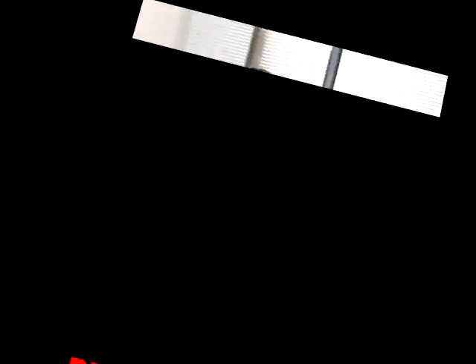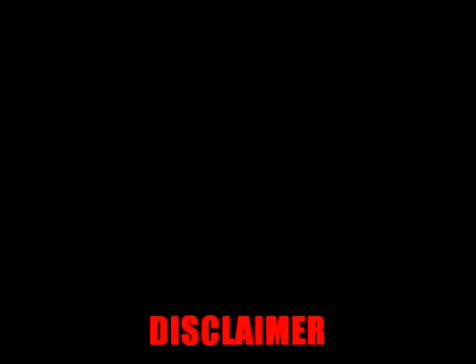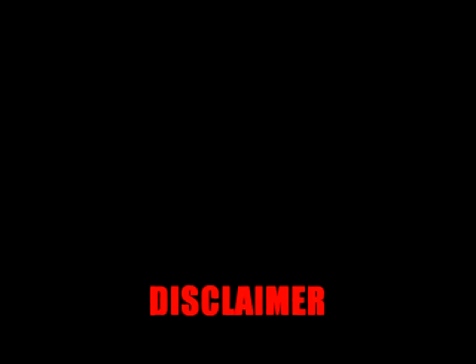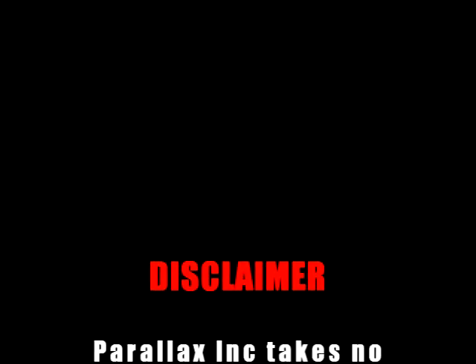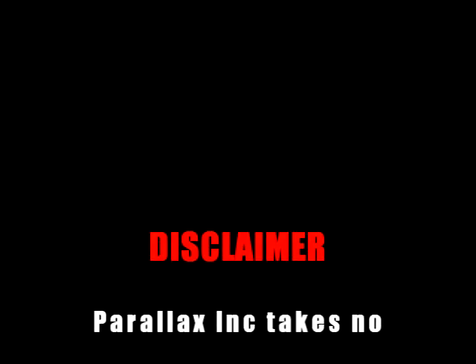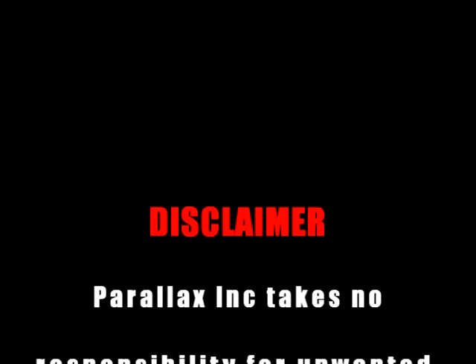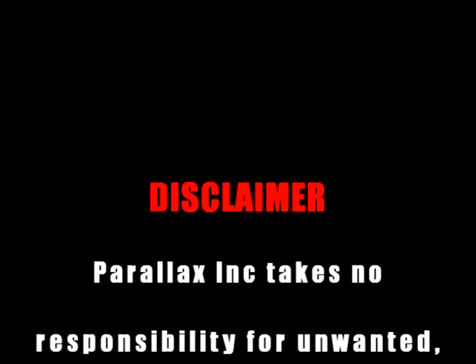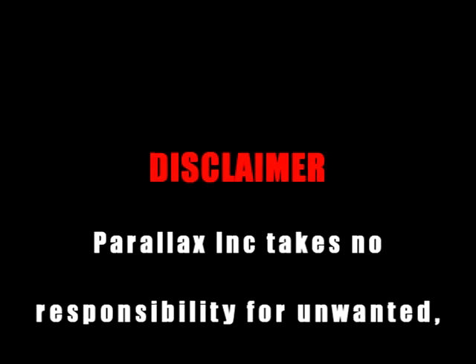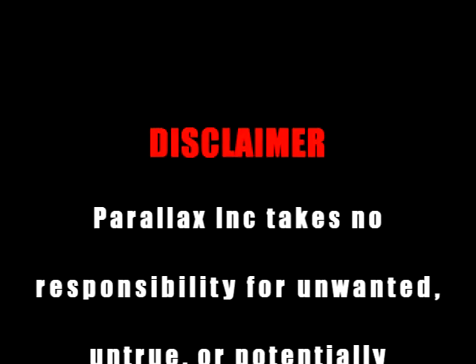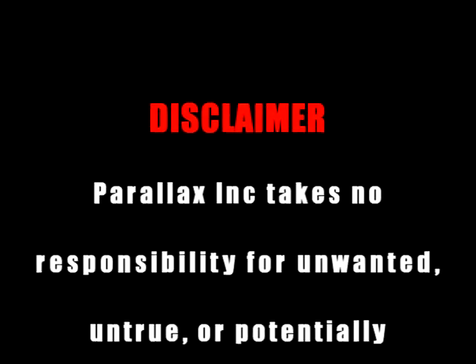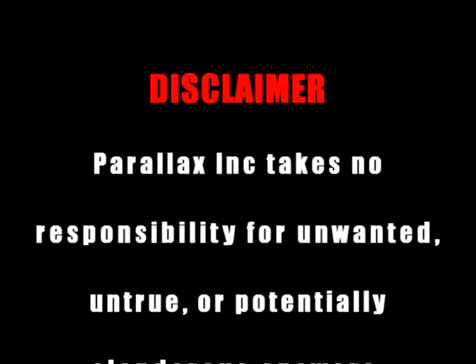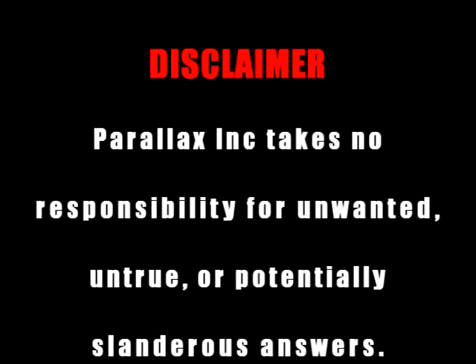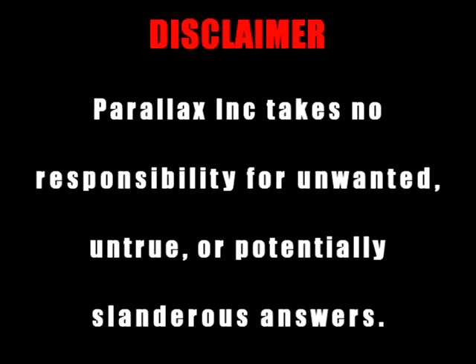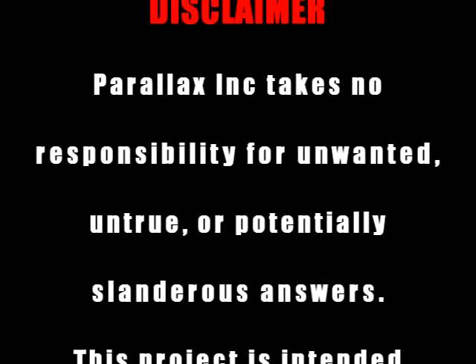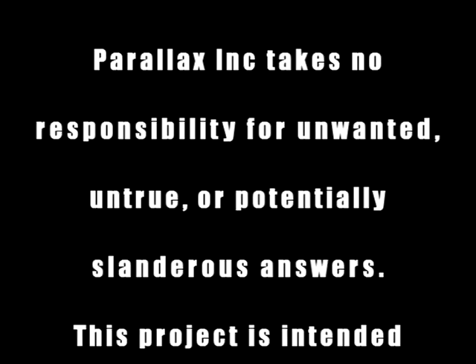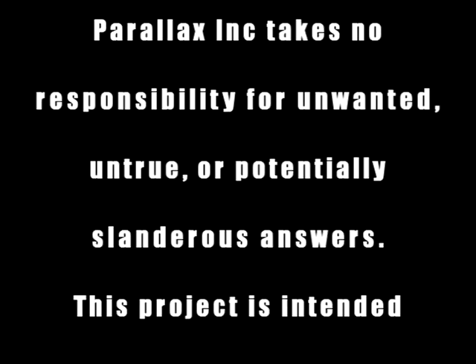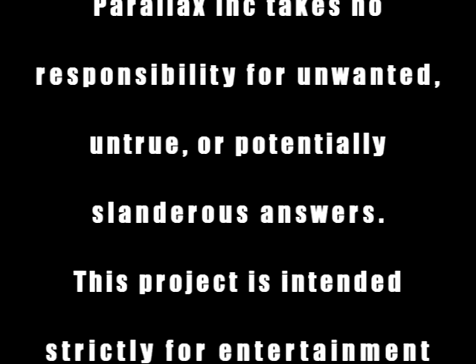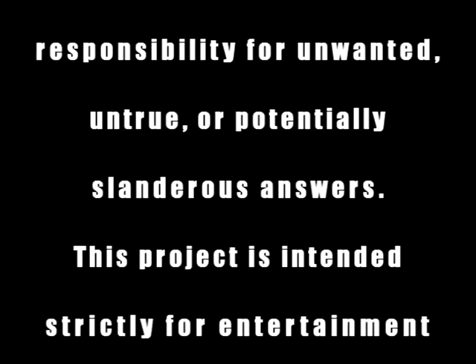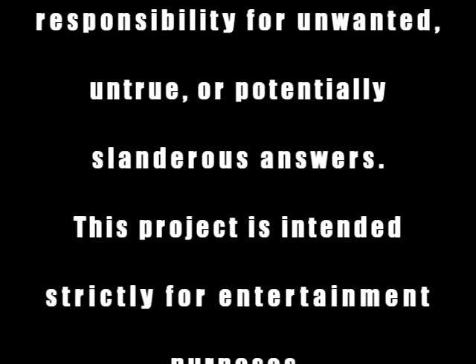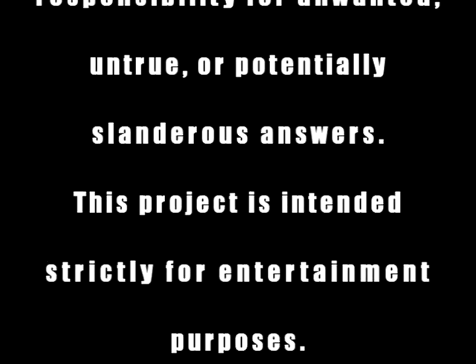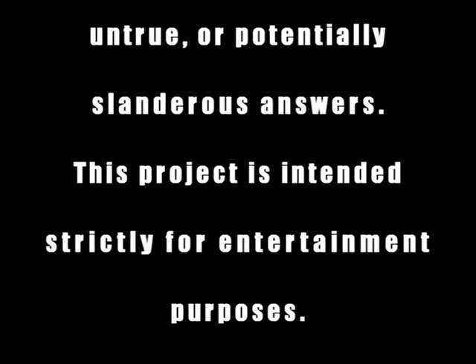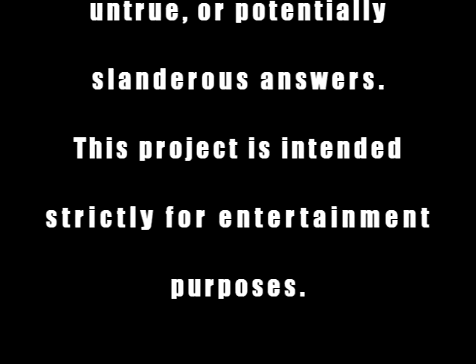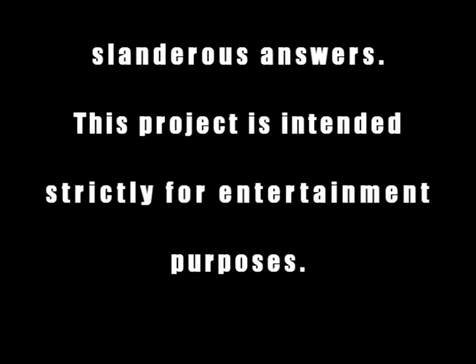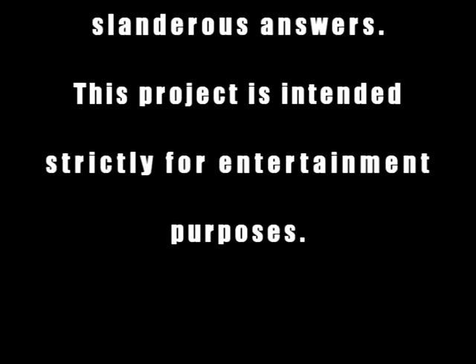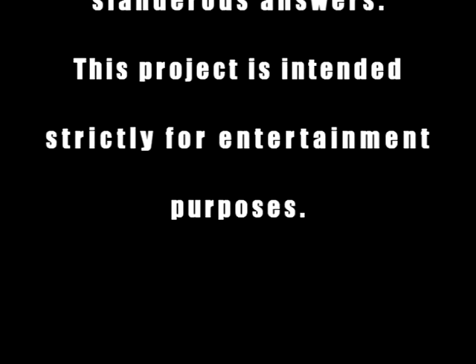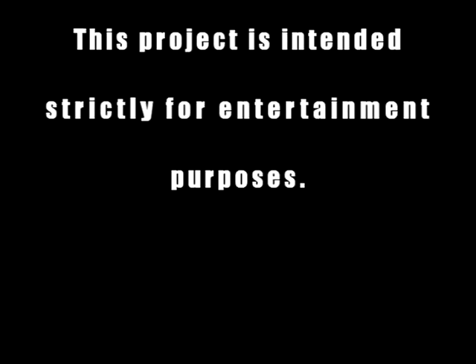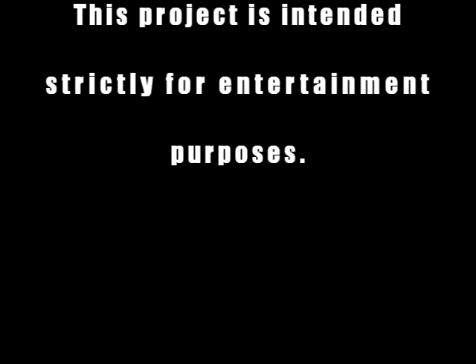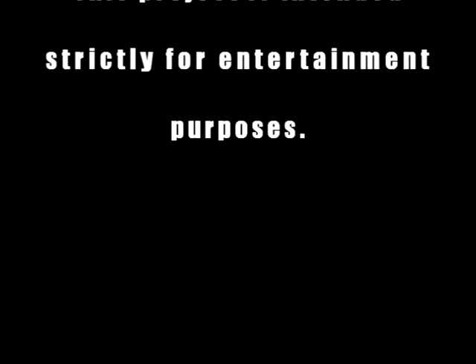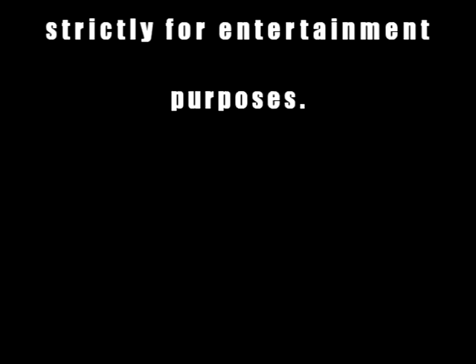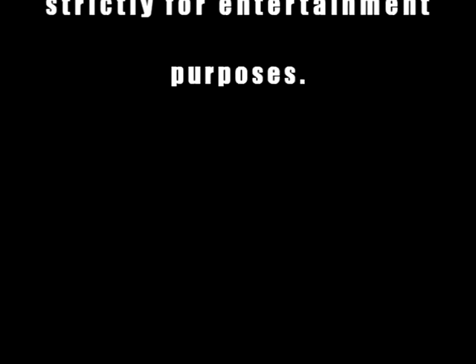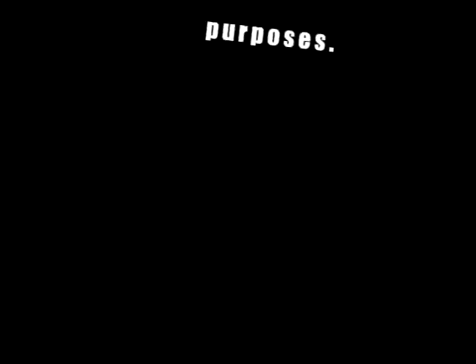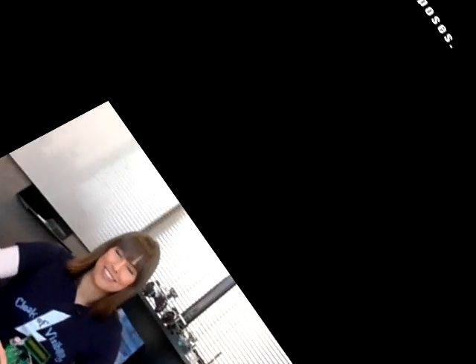Parallax Incorporated takes no responsibility for unwanted, untrue, or potentially slanderous answers. This project is intended strictly for entertainment purposes.